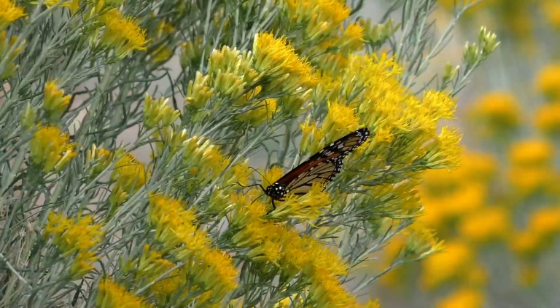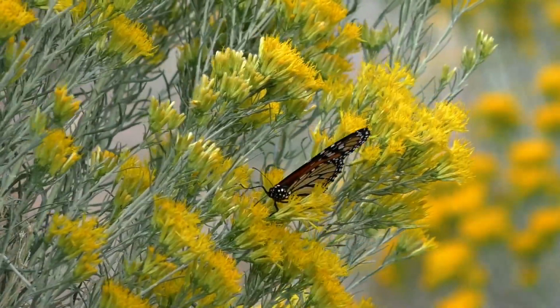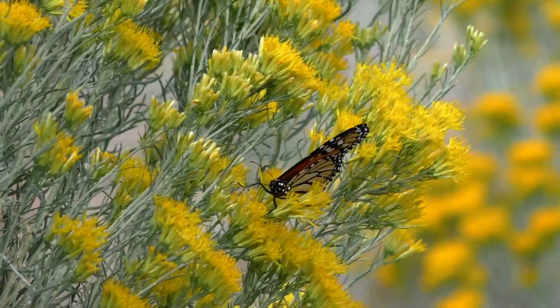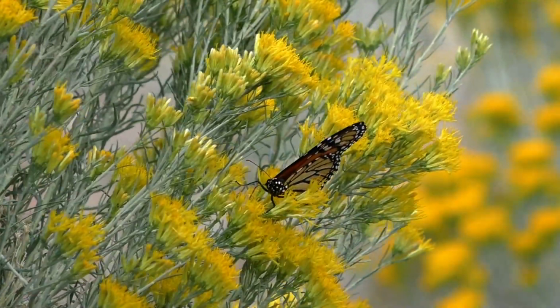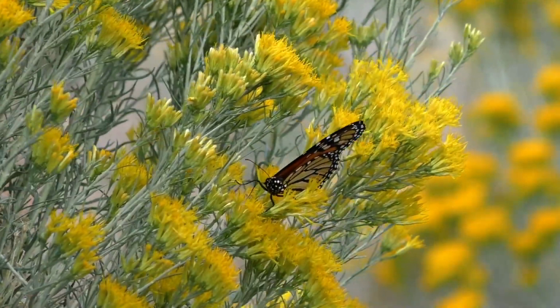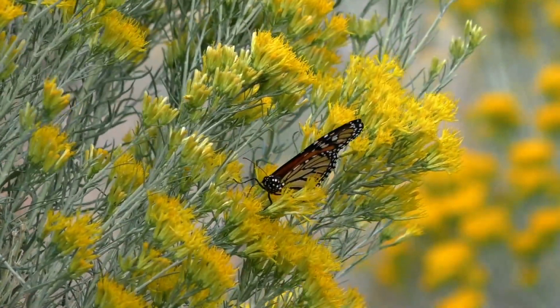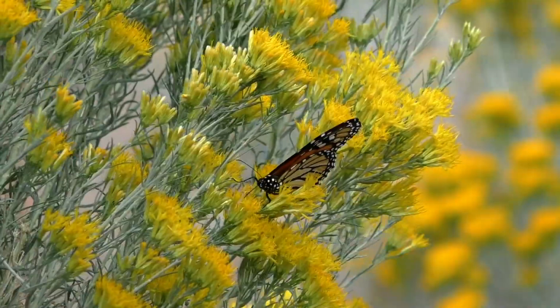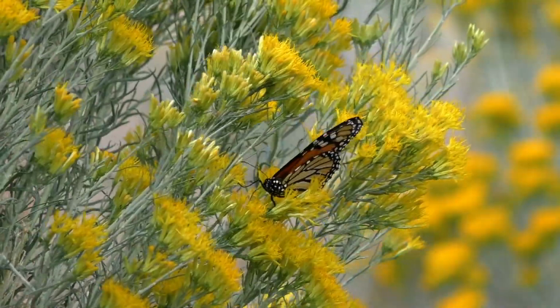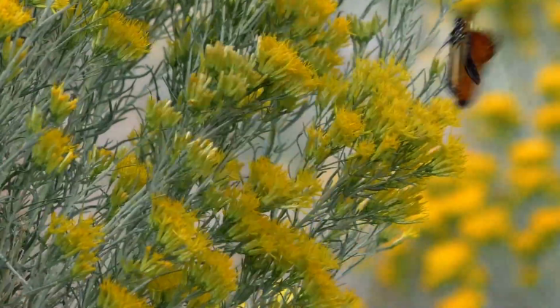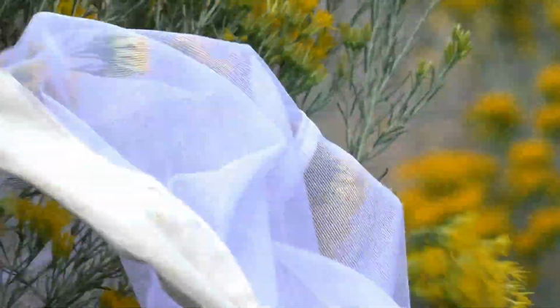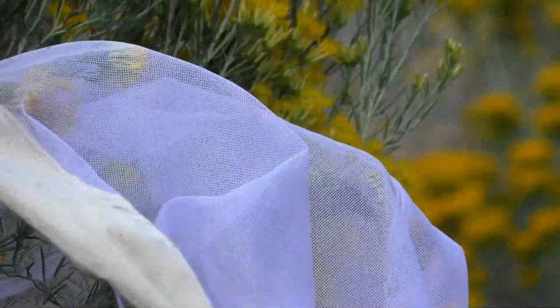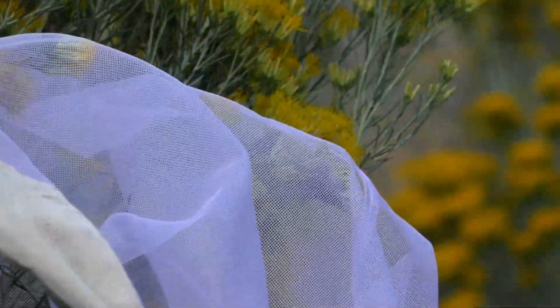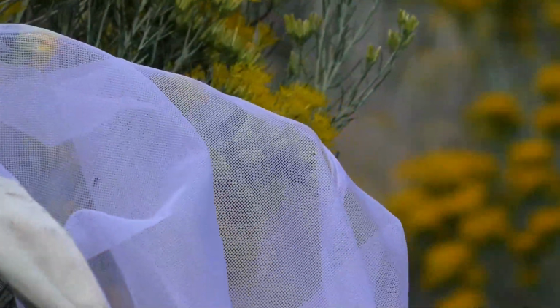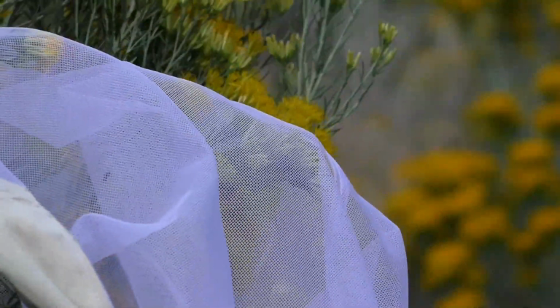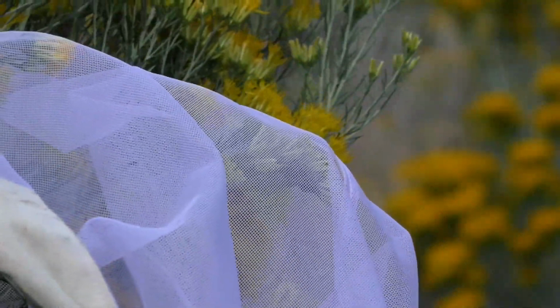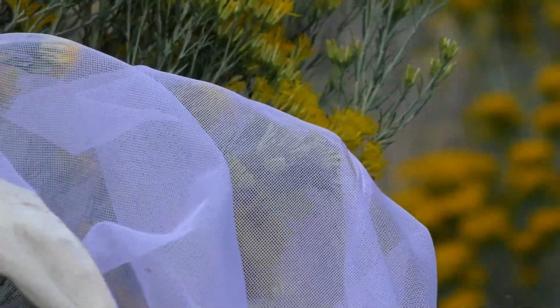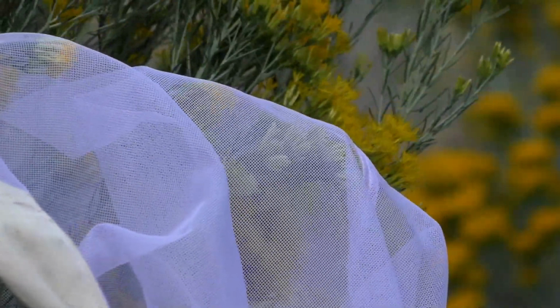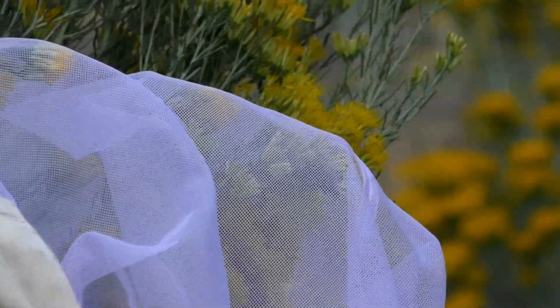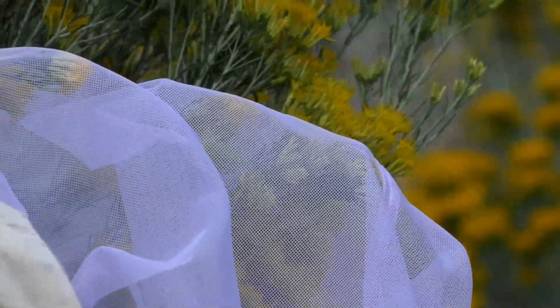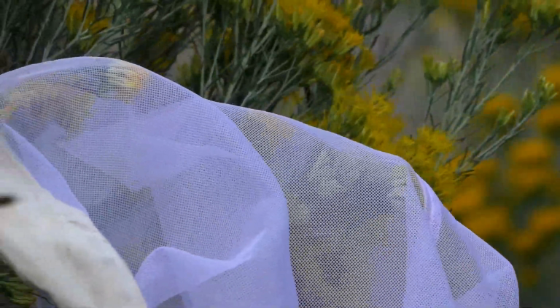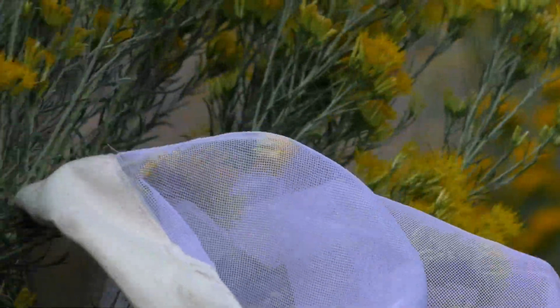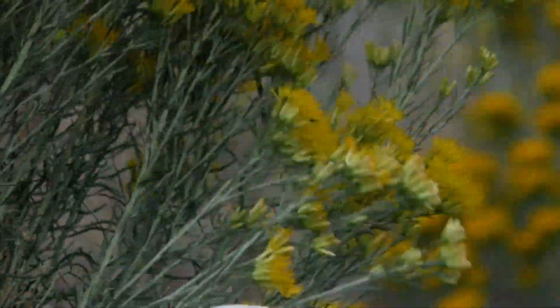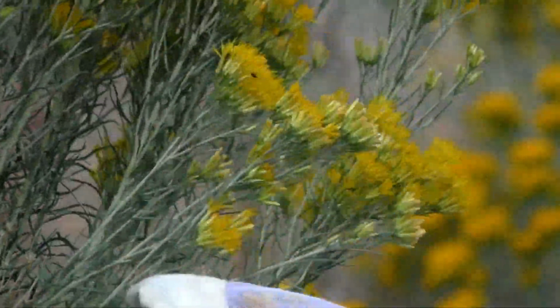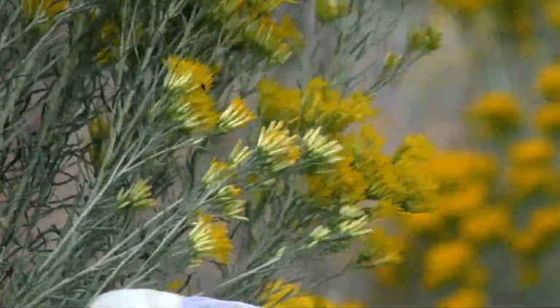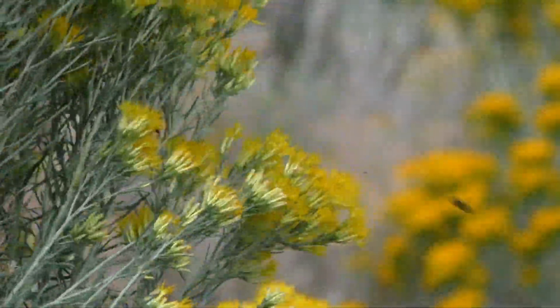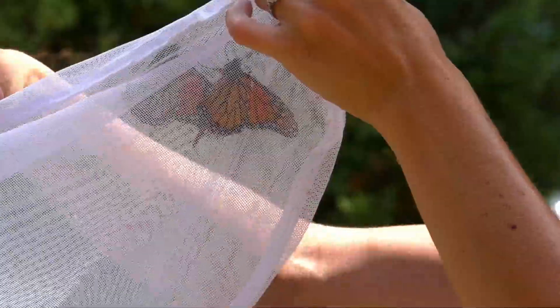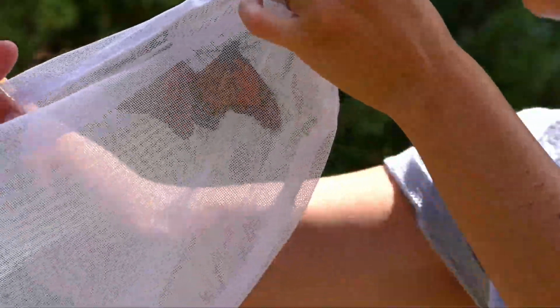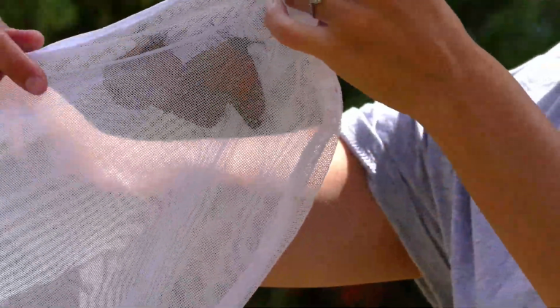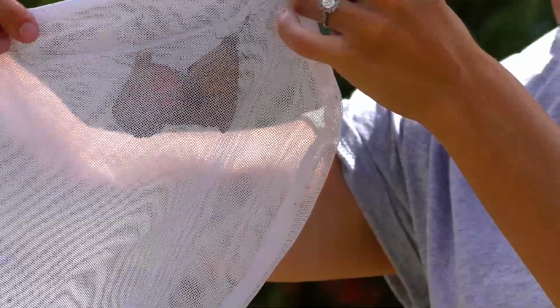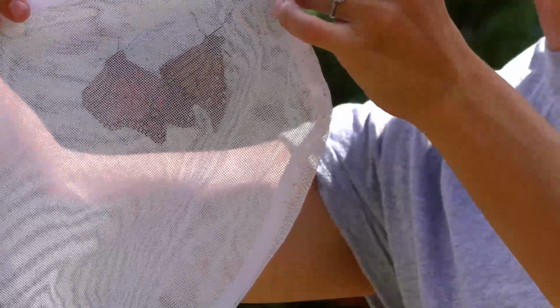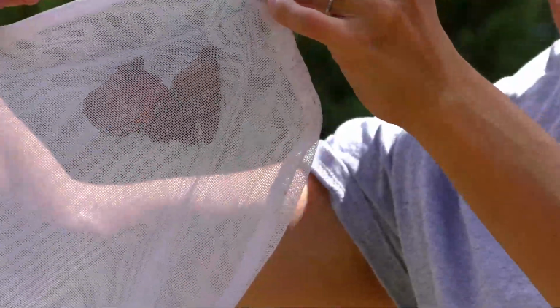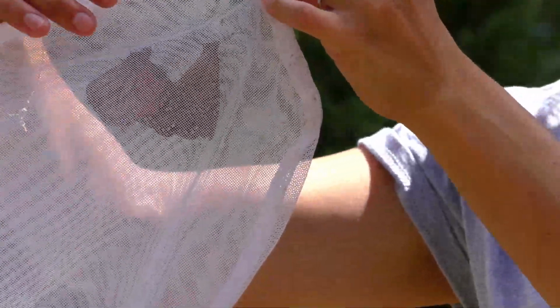I'm using this large insect net made of a fine grain mesh that allows me to safely catch monarch butterflies without injuring them.